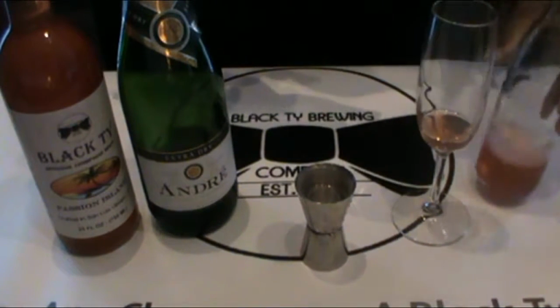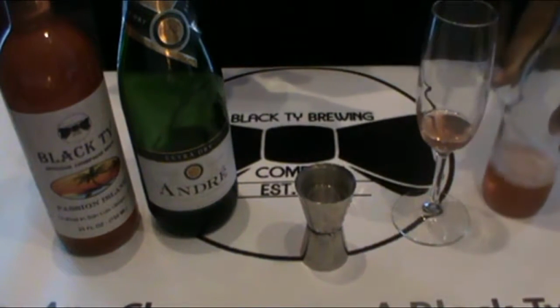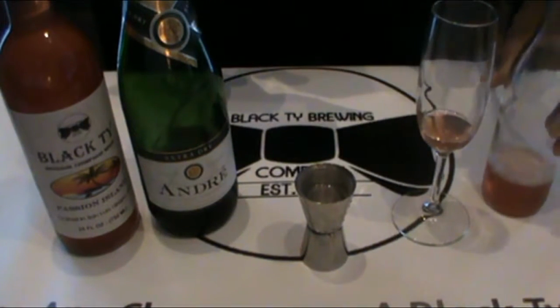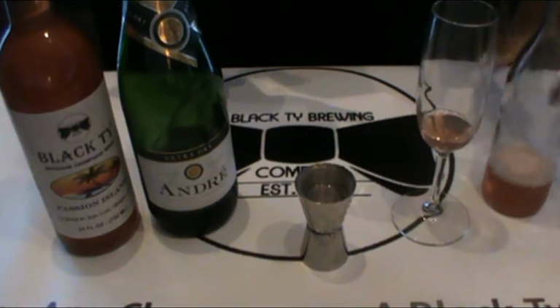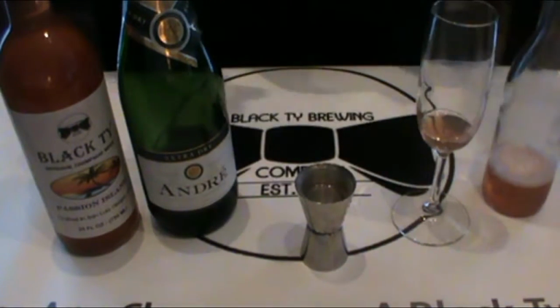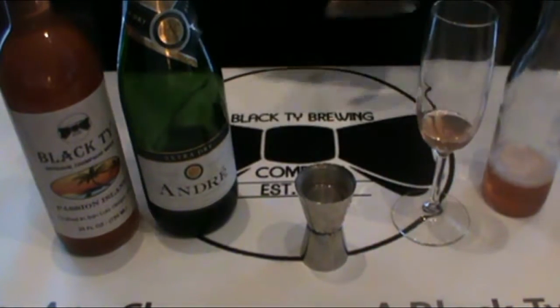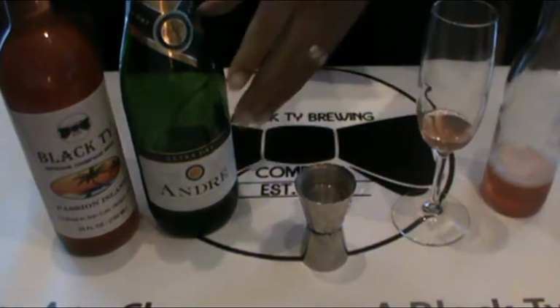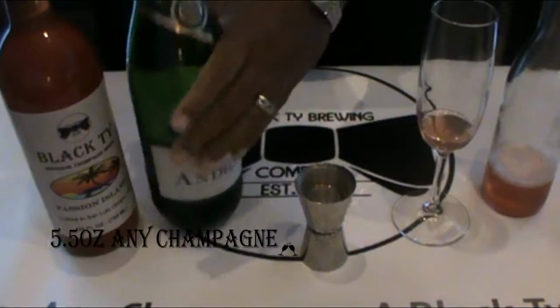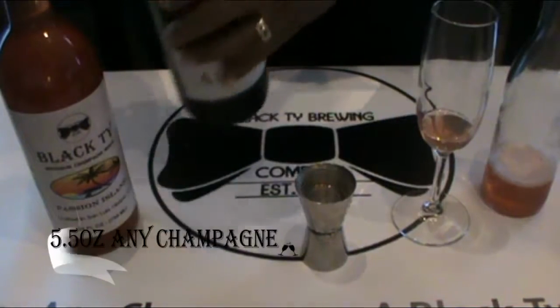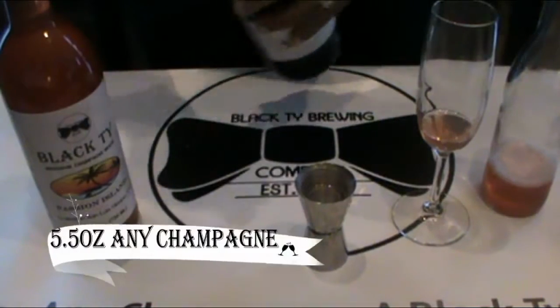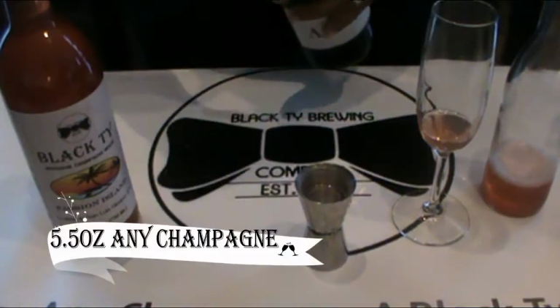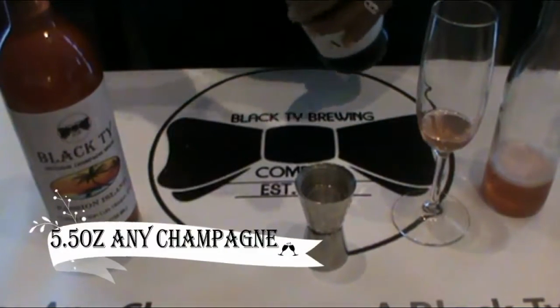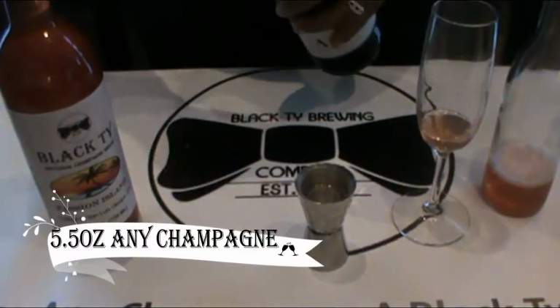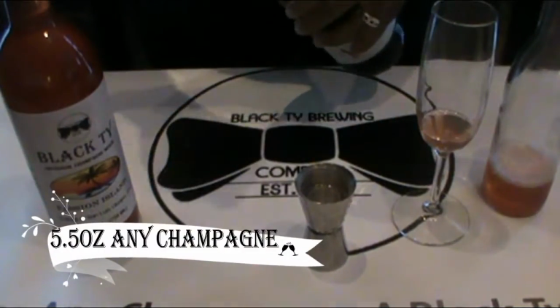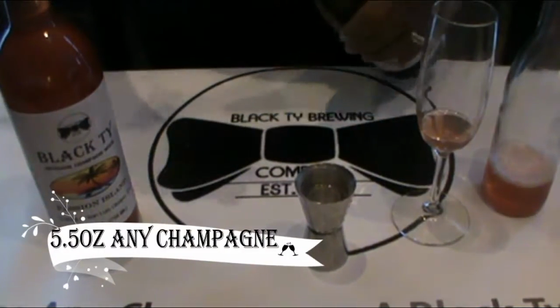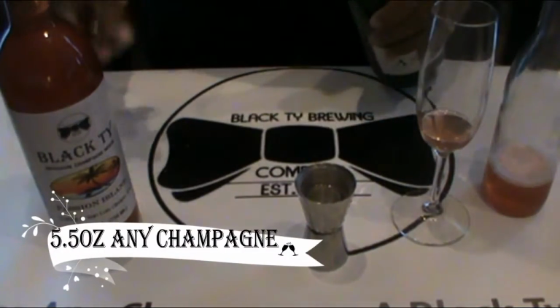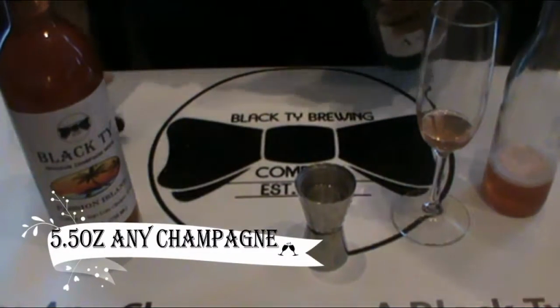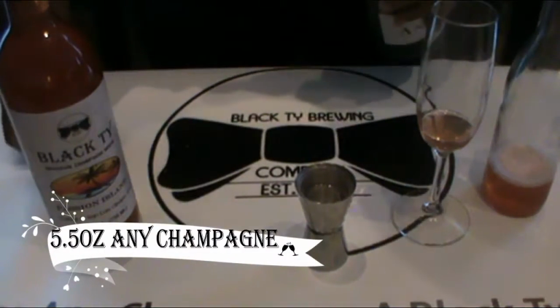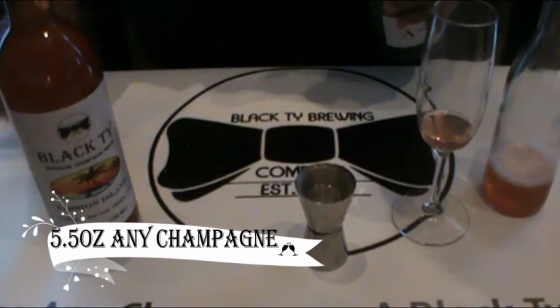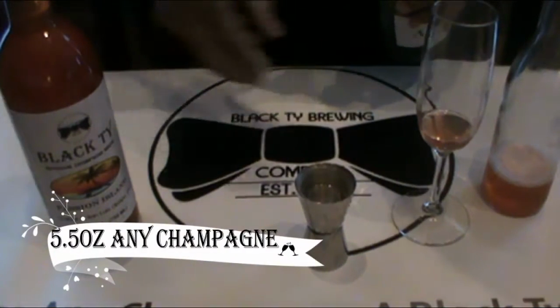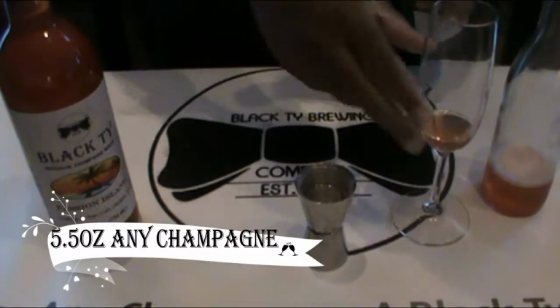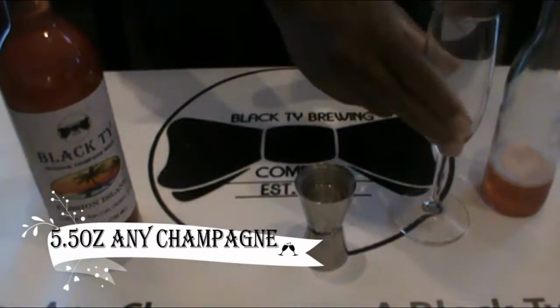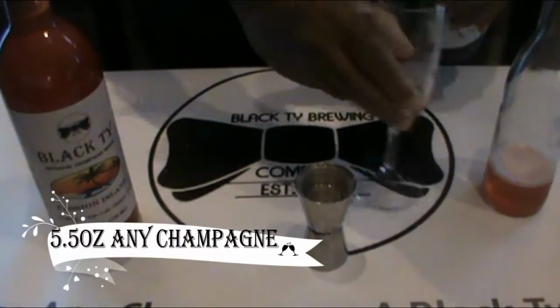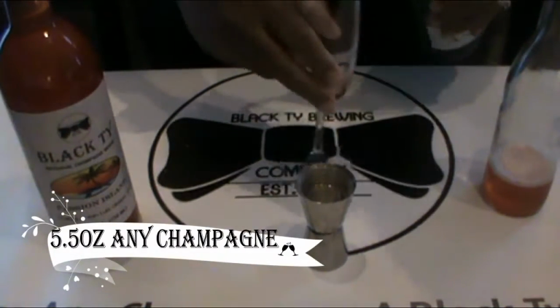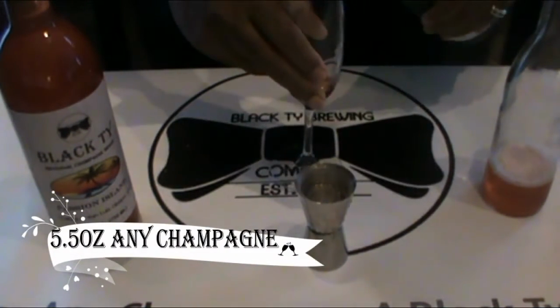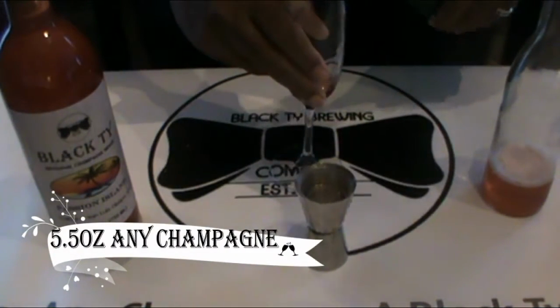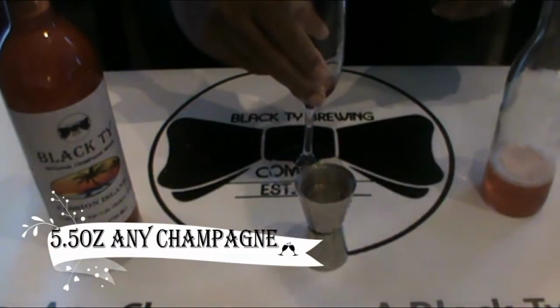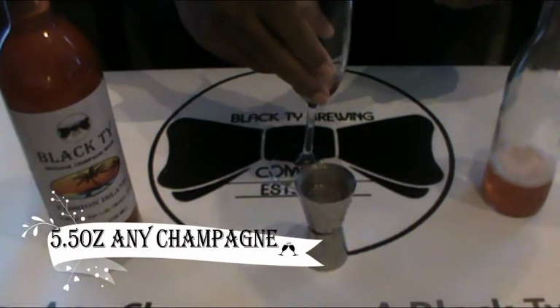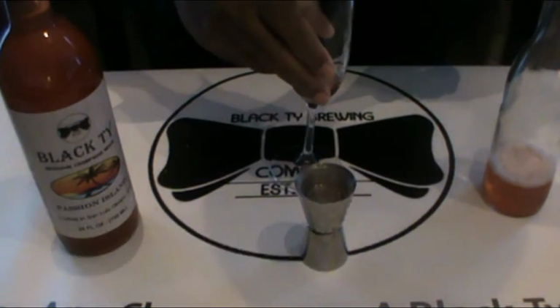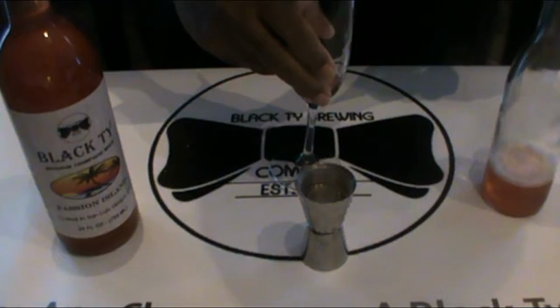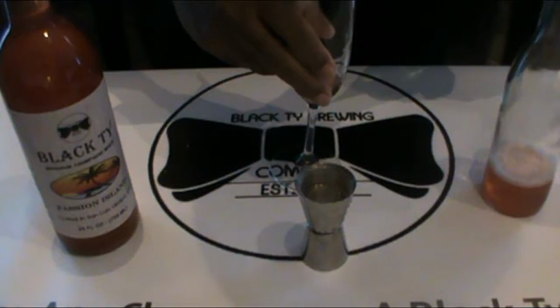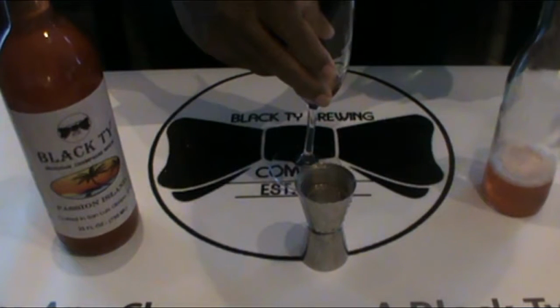And now we're going to take some Andre Champagne — basic and cheap, simple champagne — and top it off at 5.5 ounces.